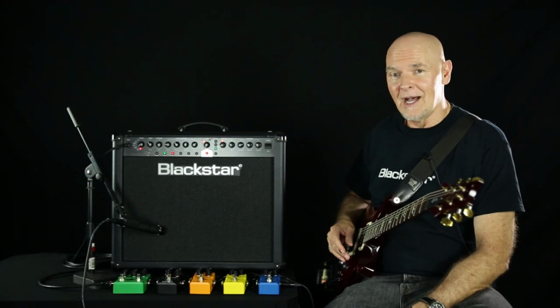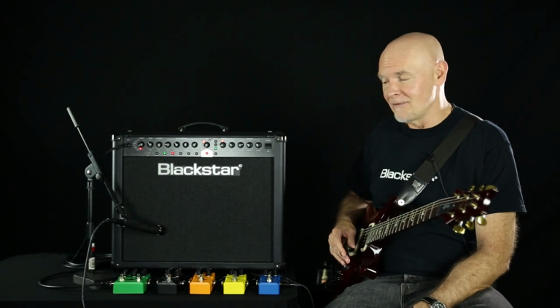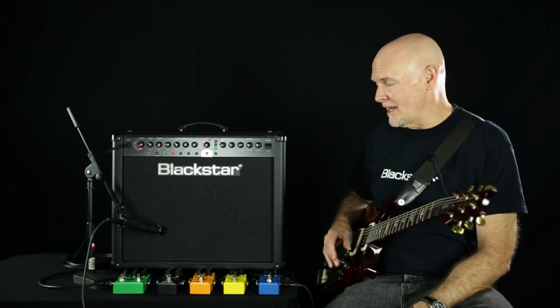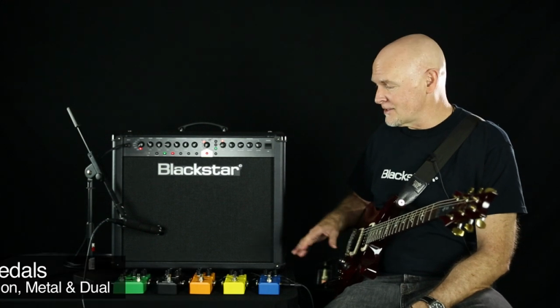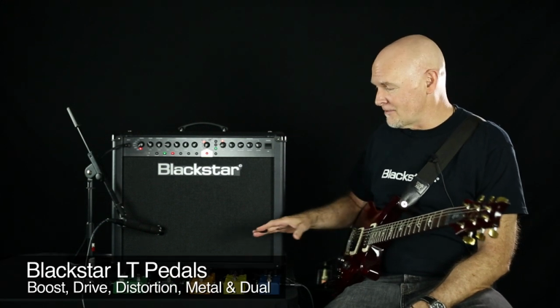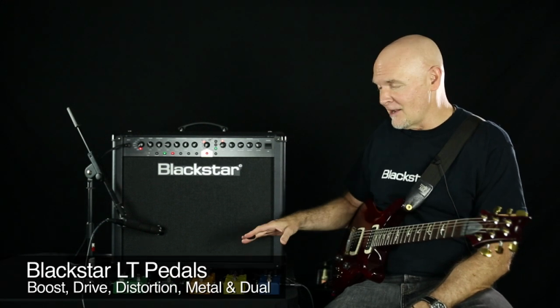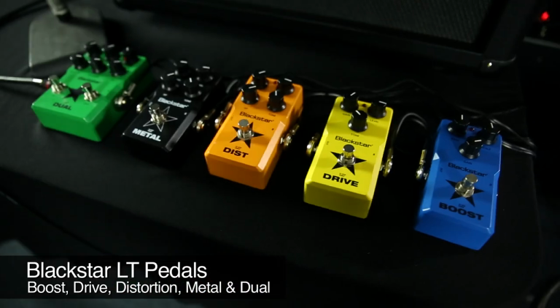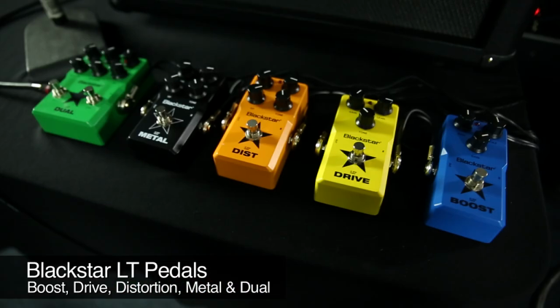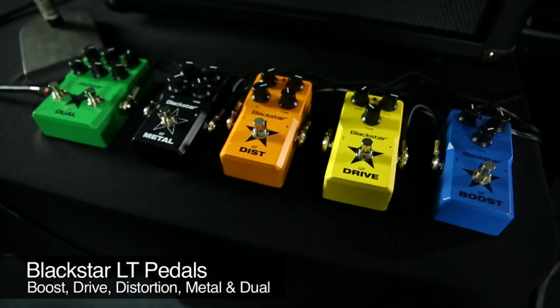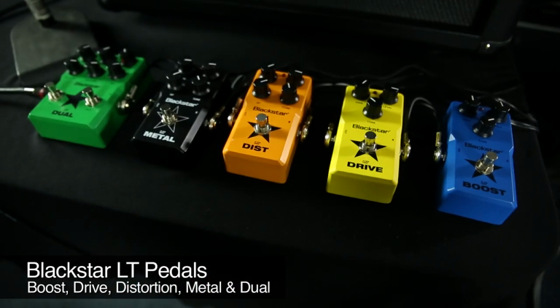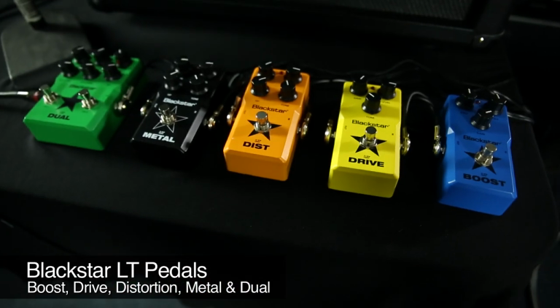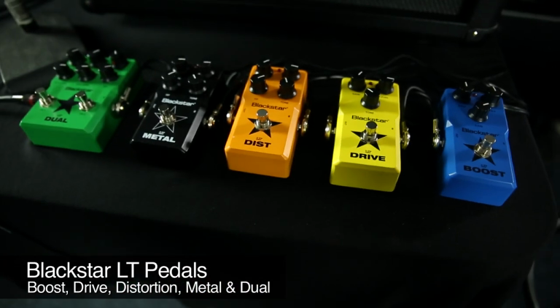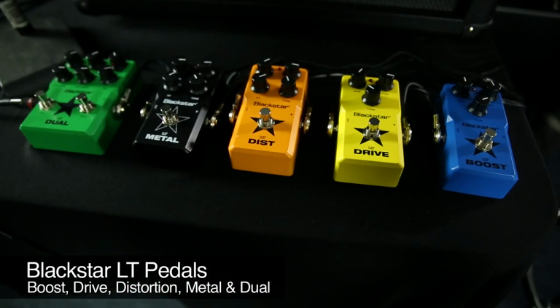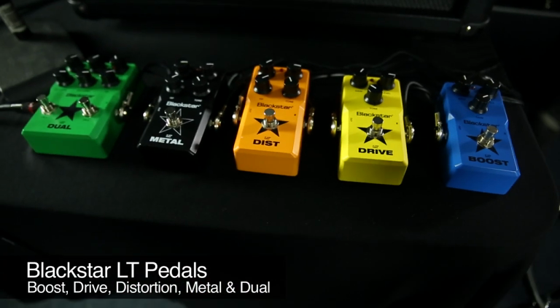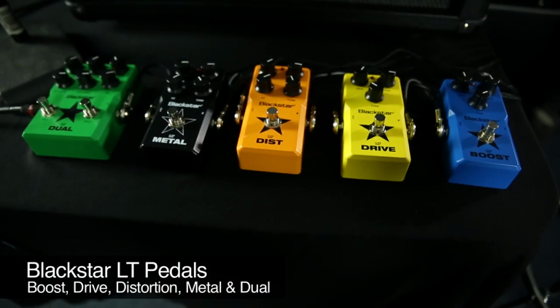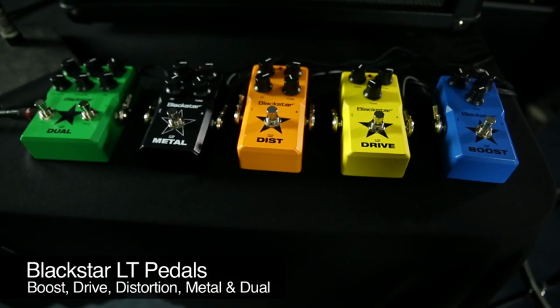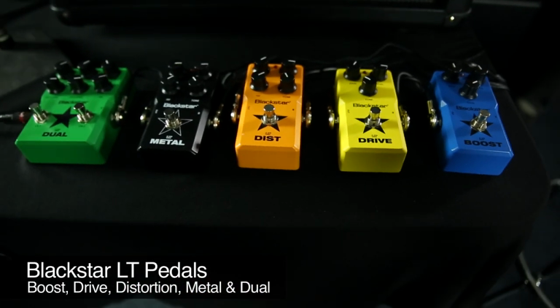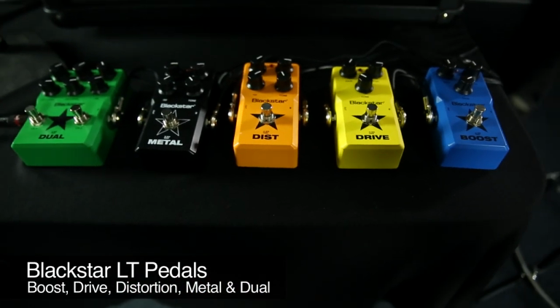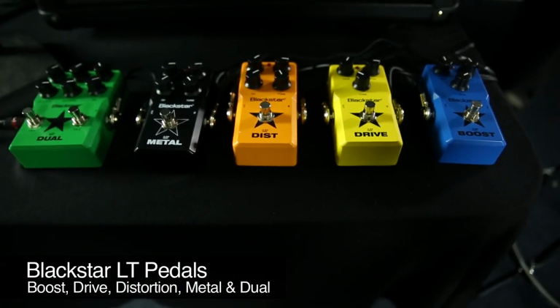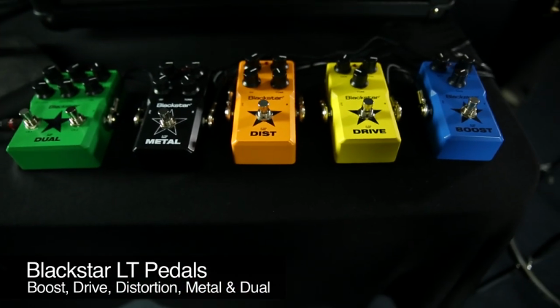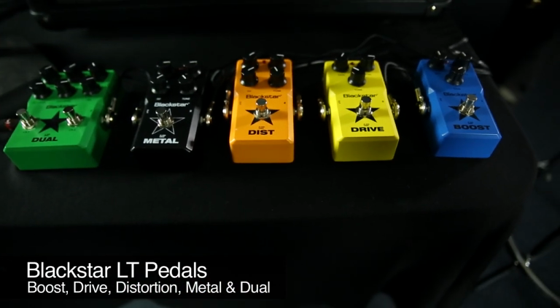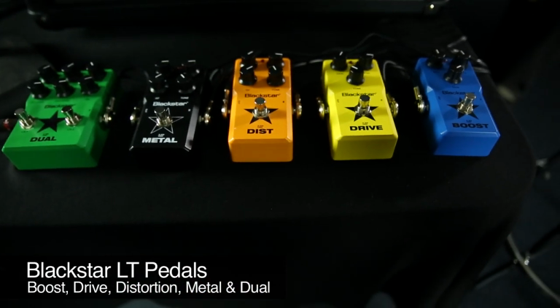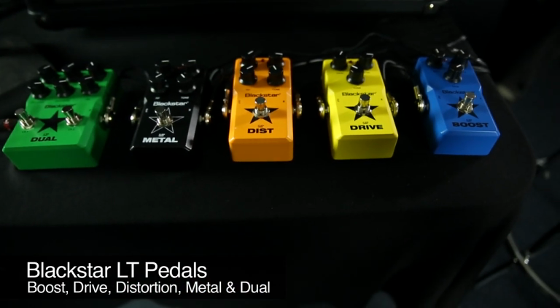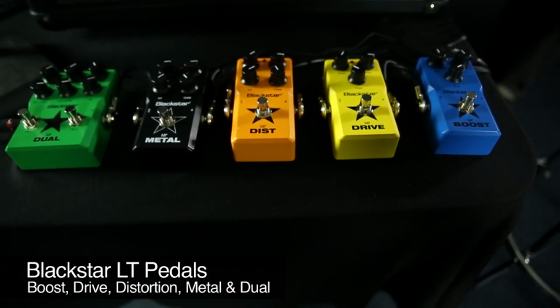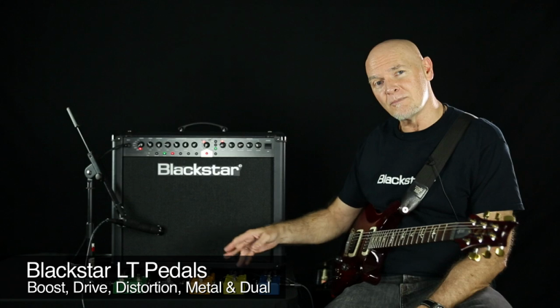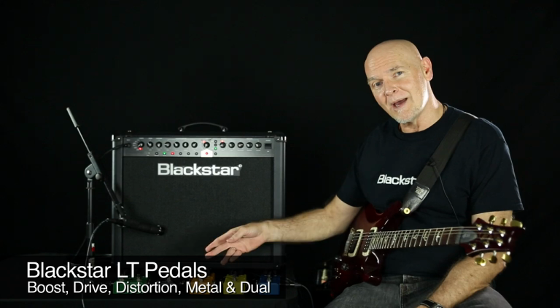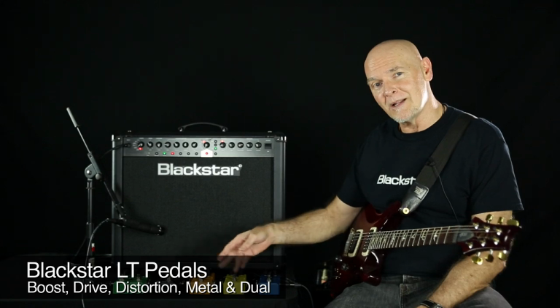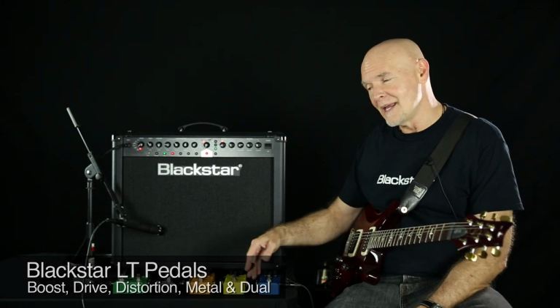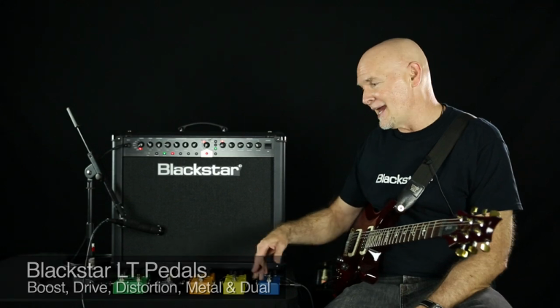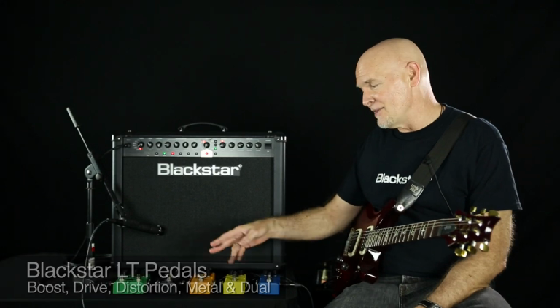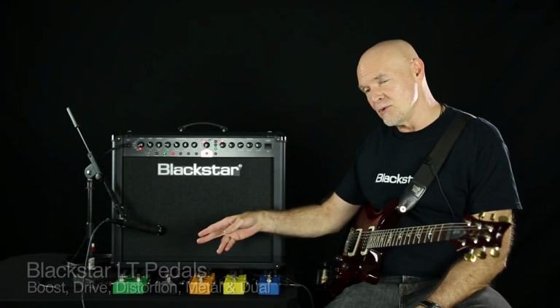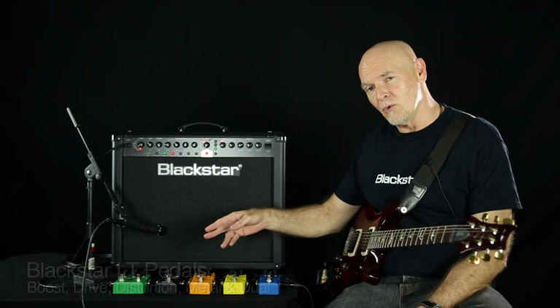I've got five of them here, ranging from Boost, Drive, Distortion, Metal, and the Dual.